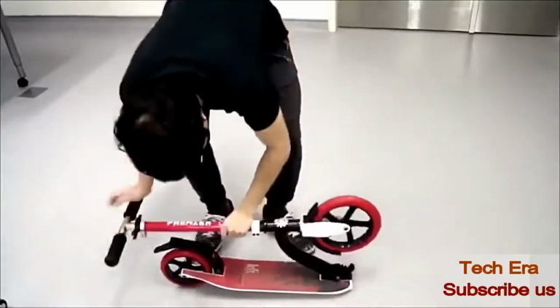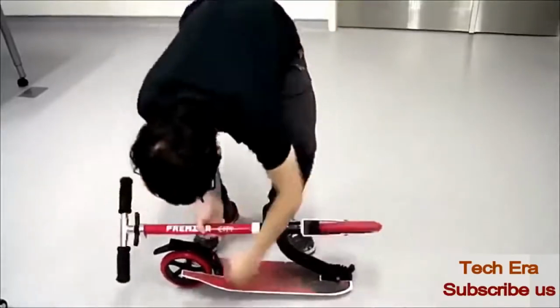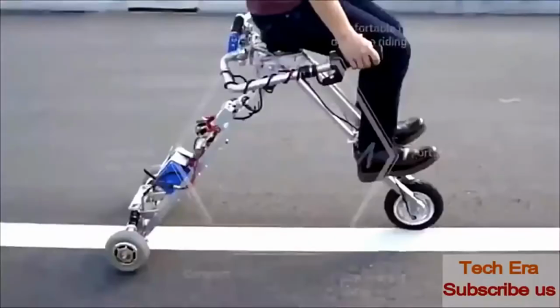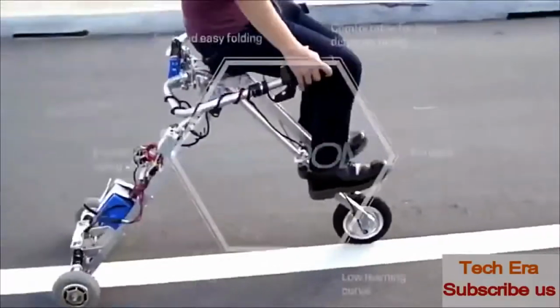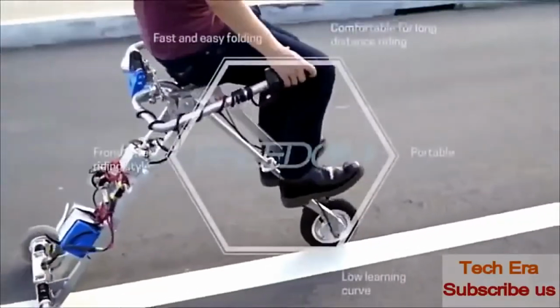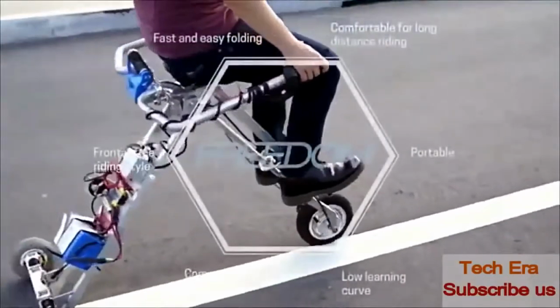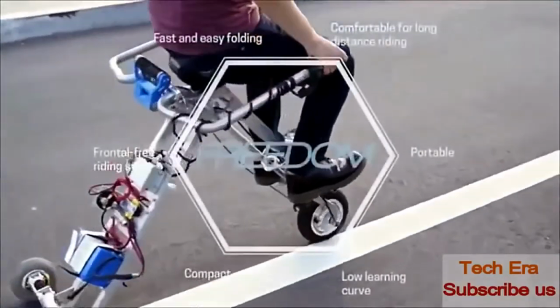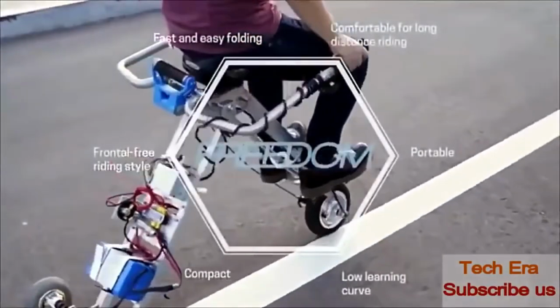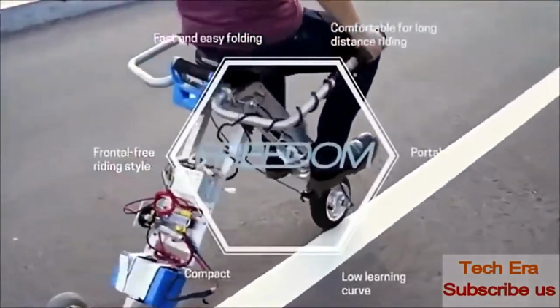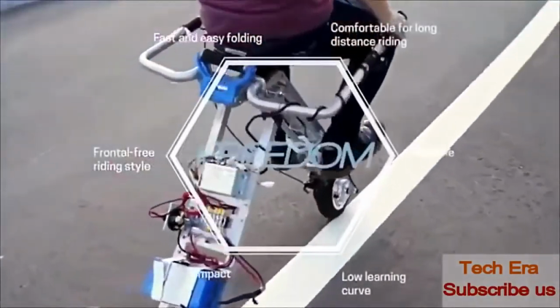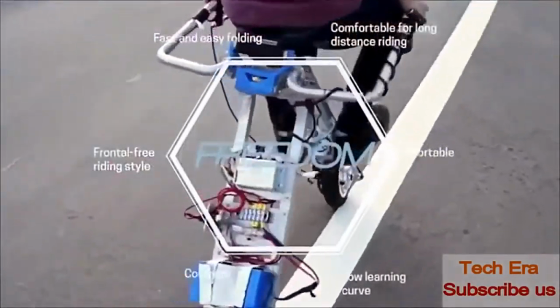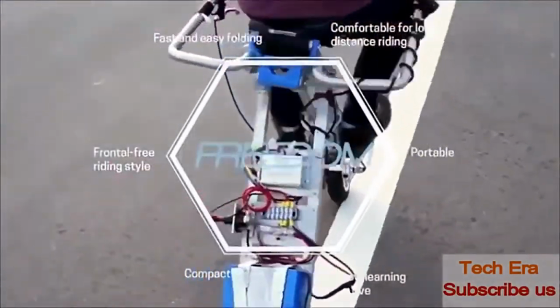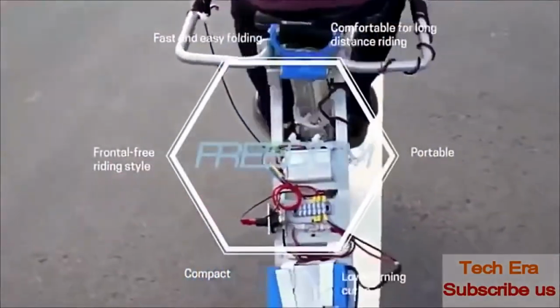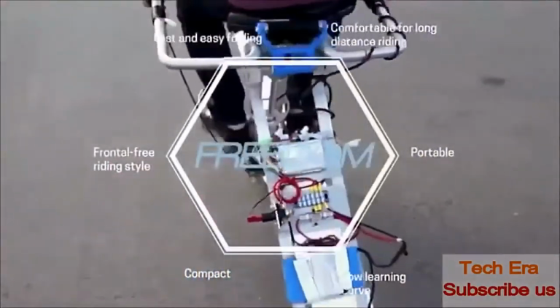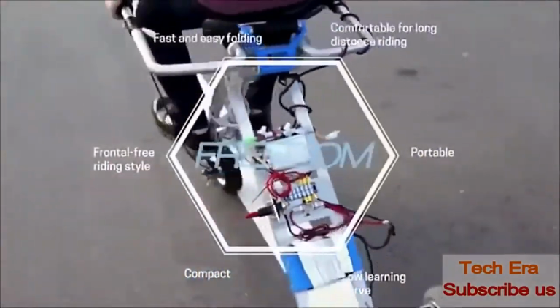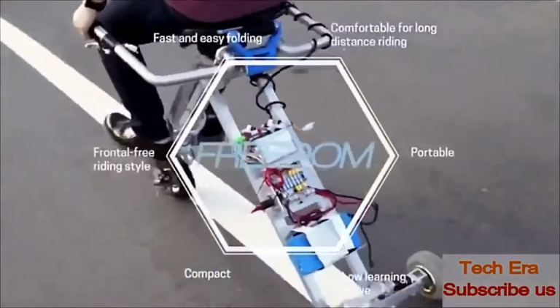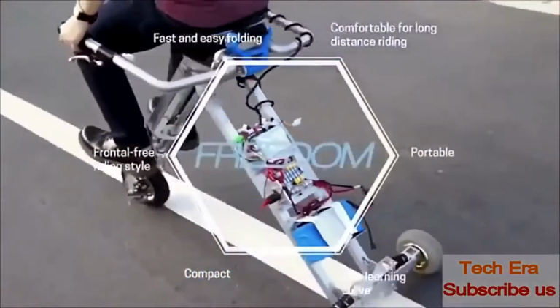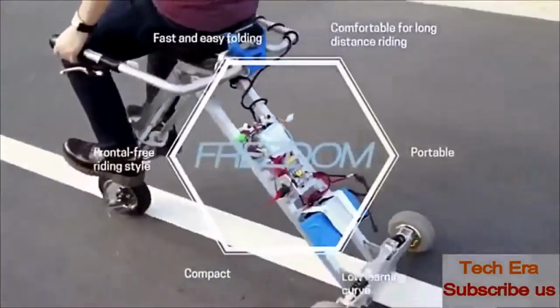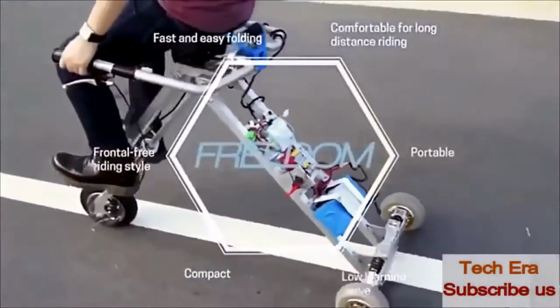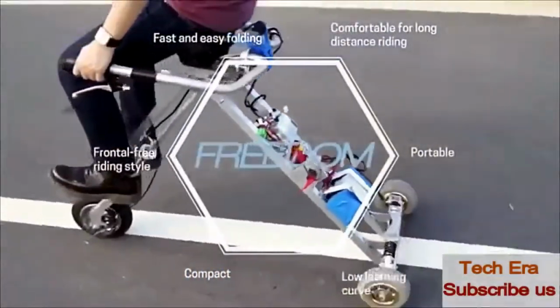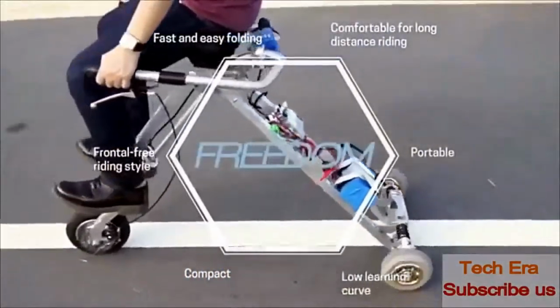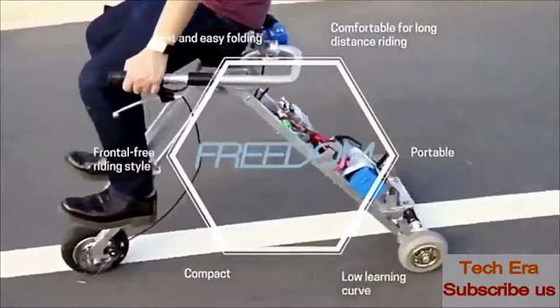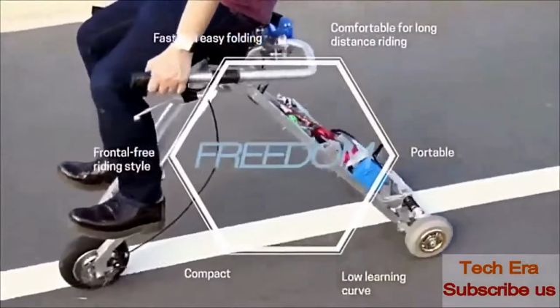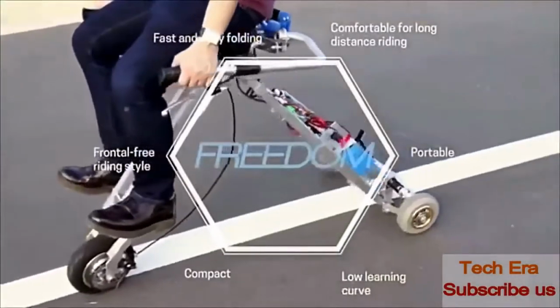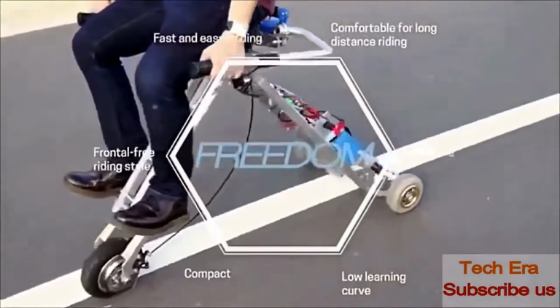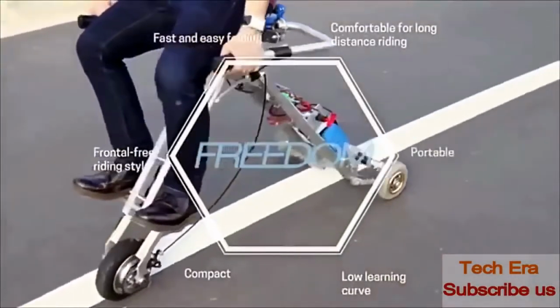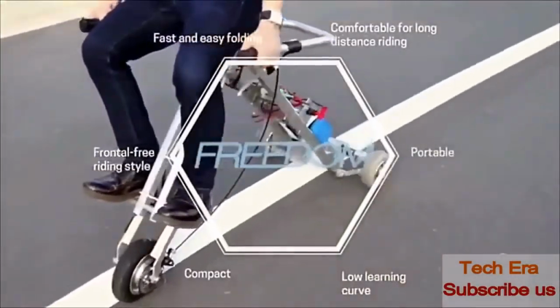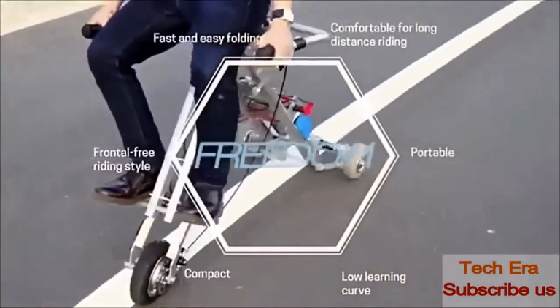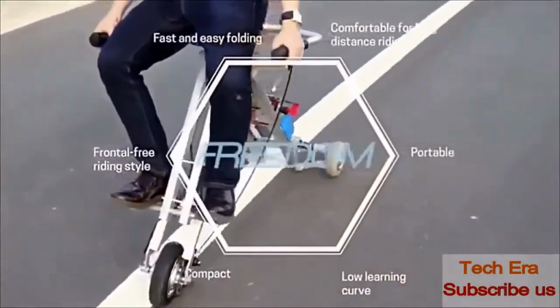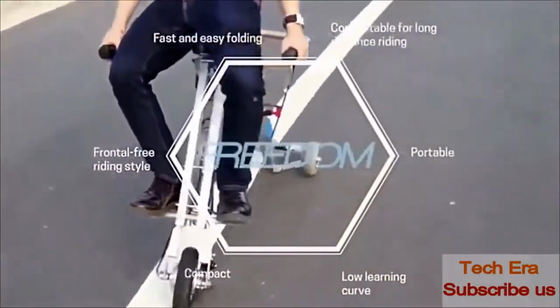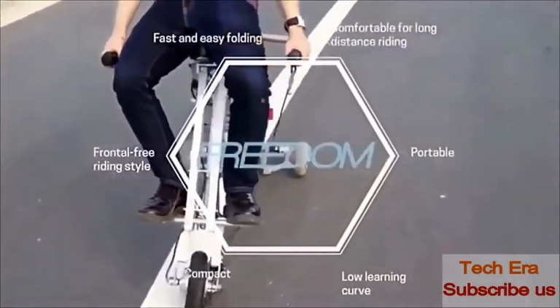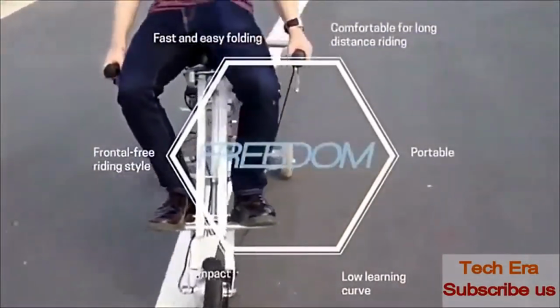Bolt is a new device which combines credibility, ease of use, comfort, and frontal freeriding with a low learning curve.